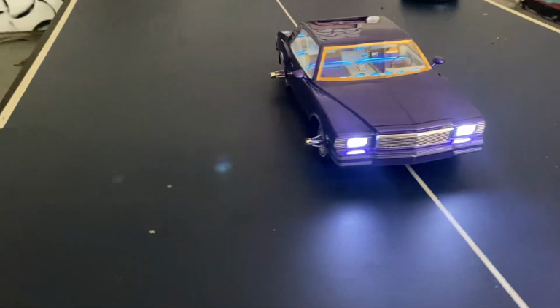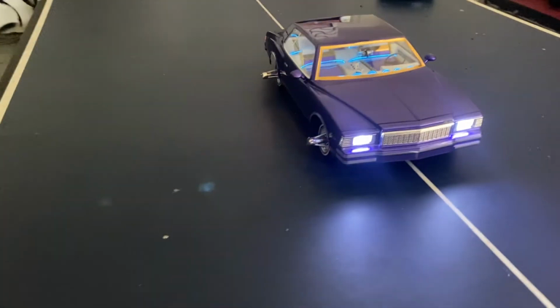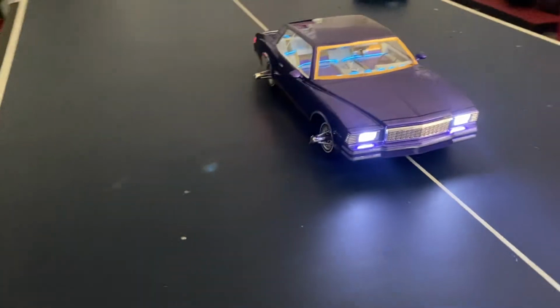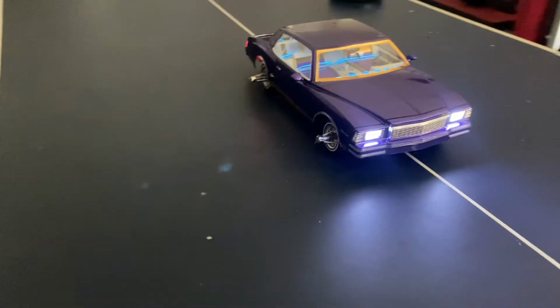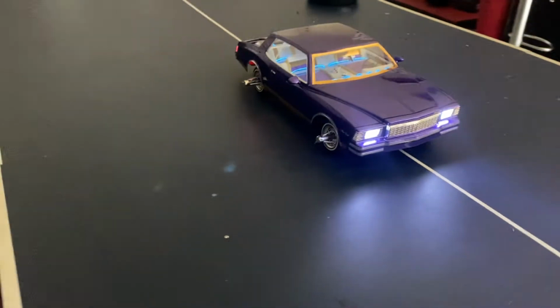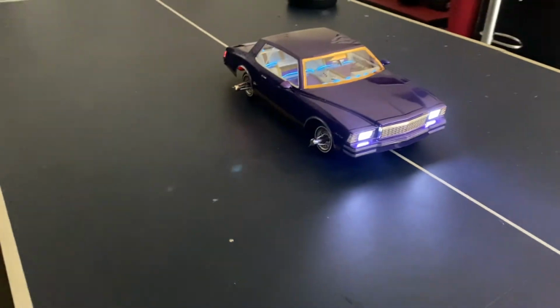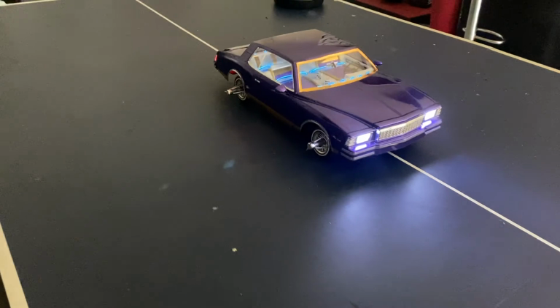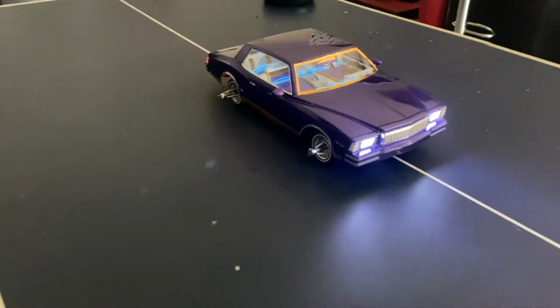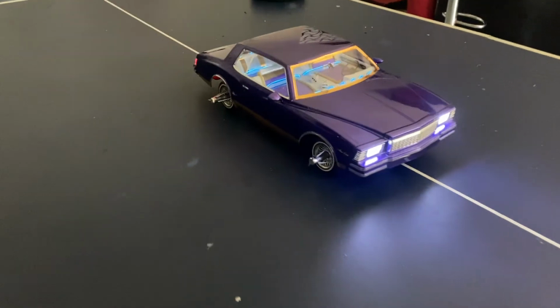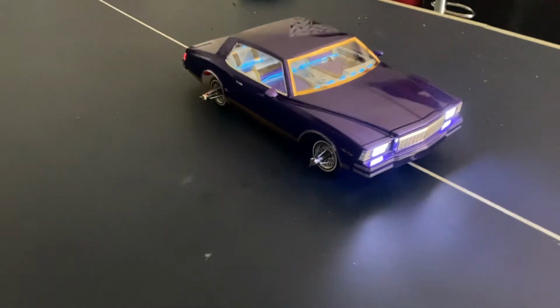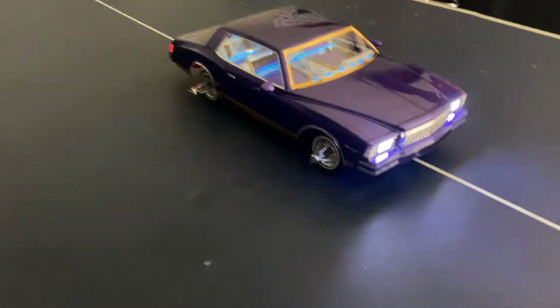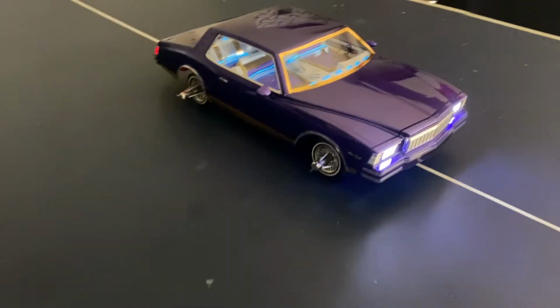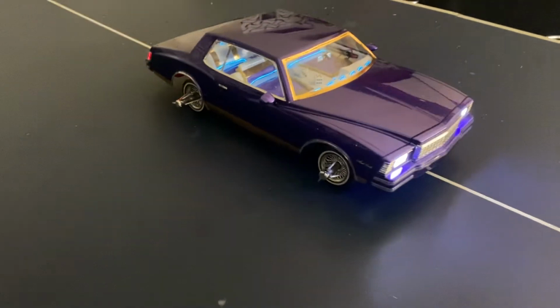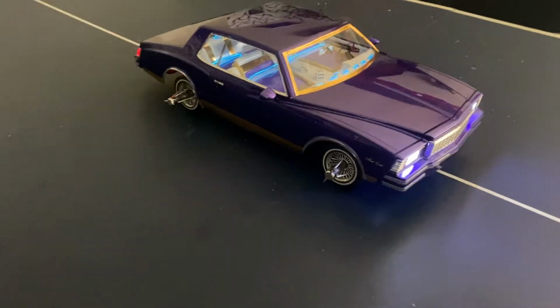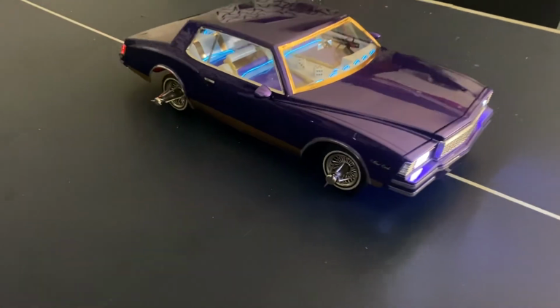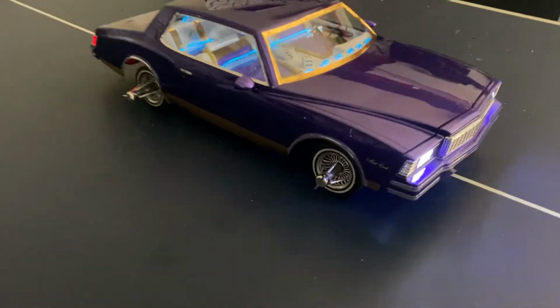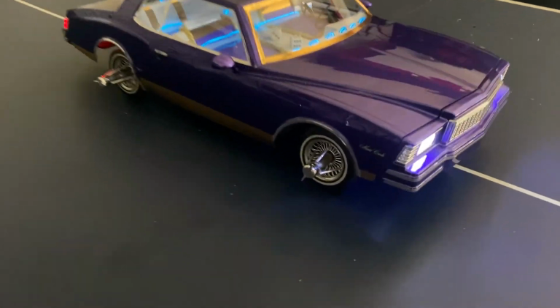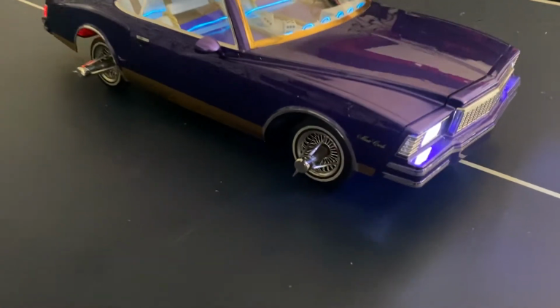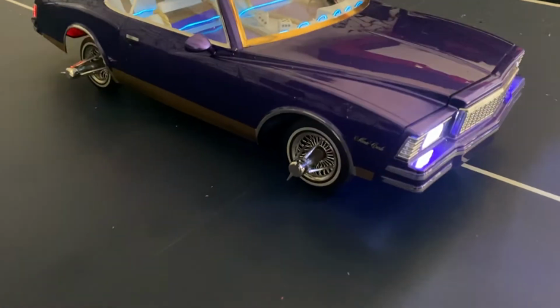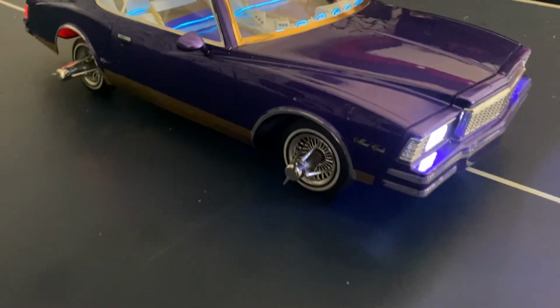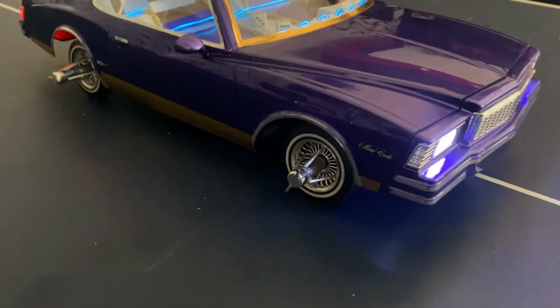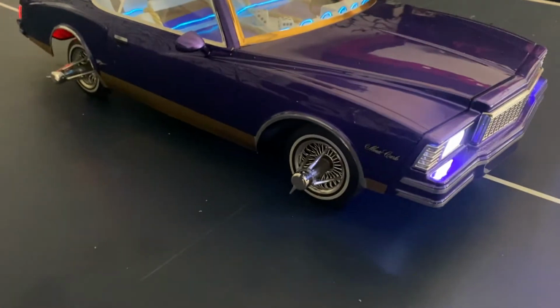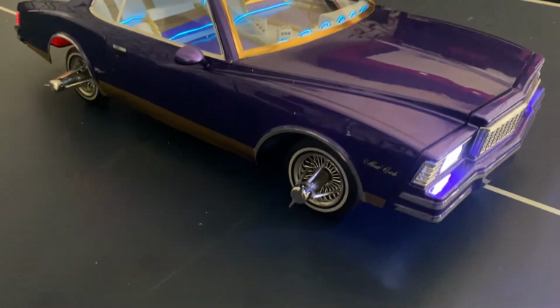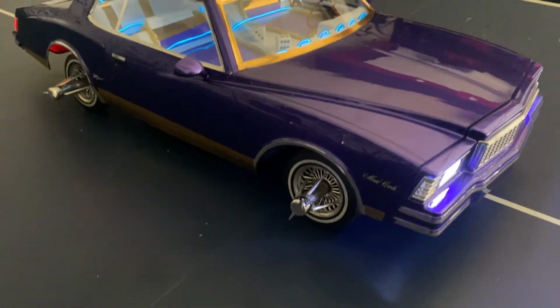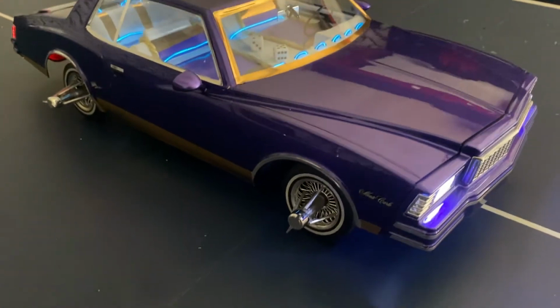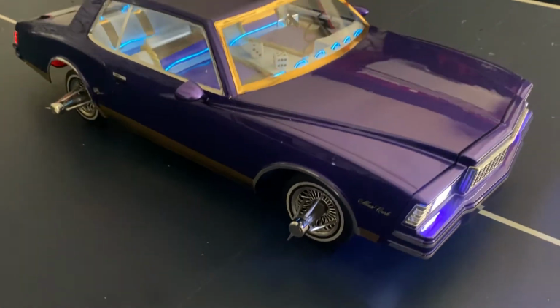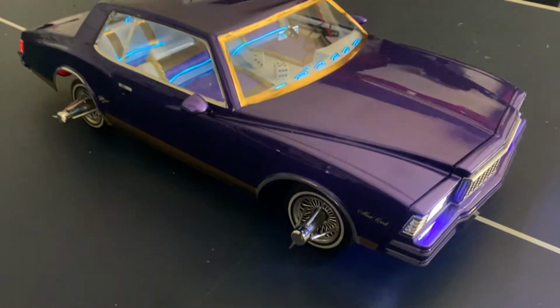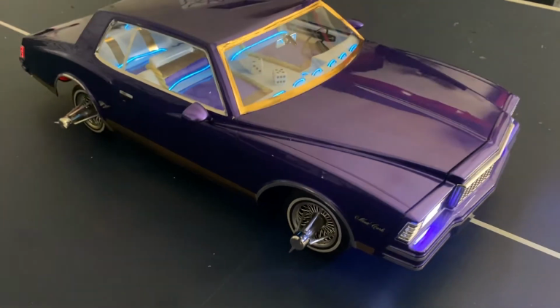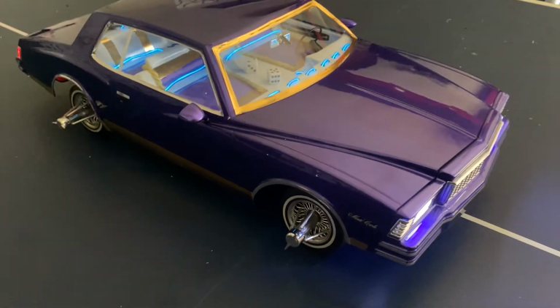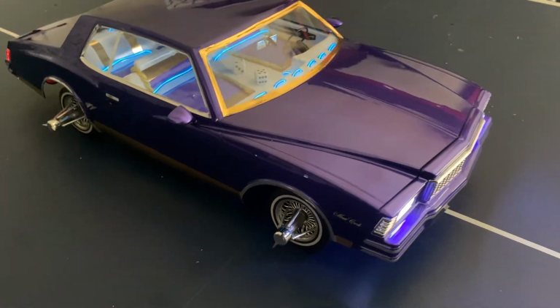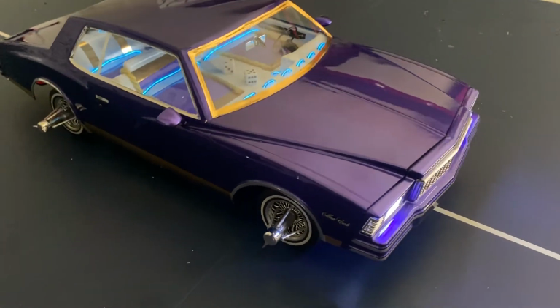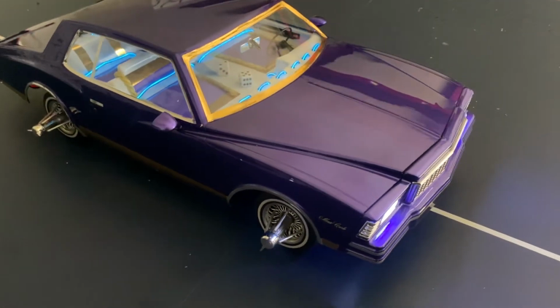Came out pretty good, what y'all think? Think I ought to ride them or take them off?